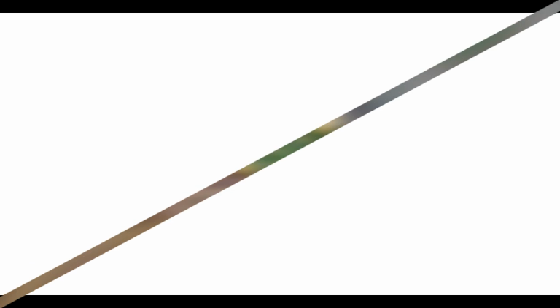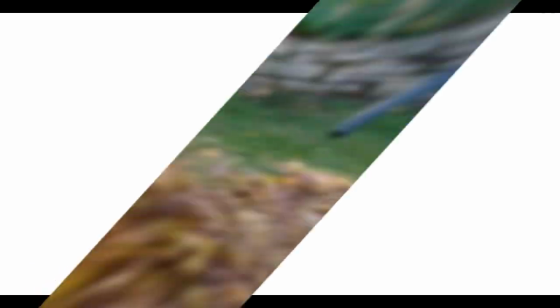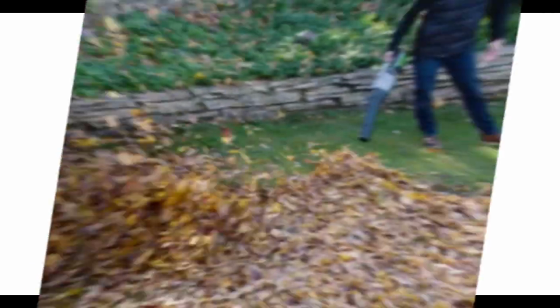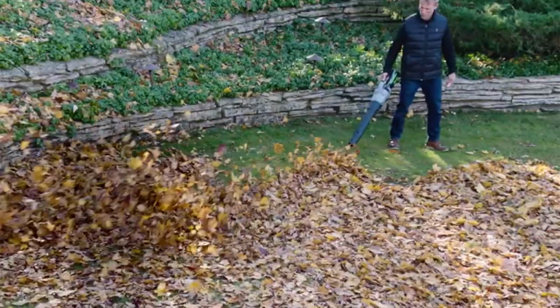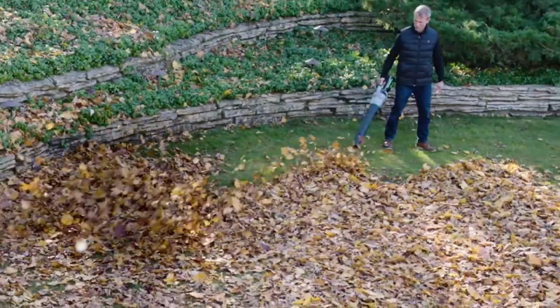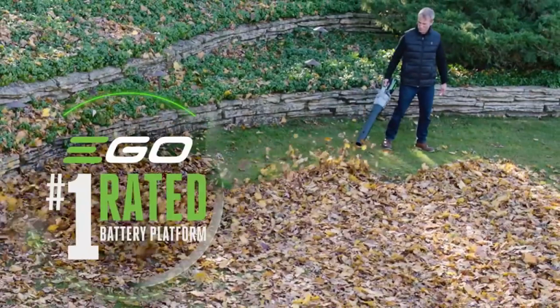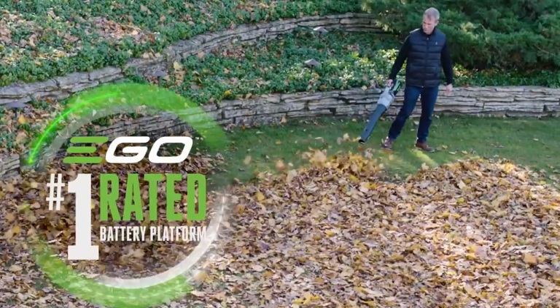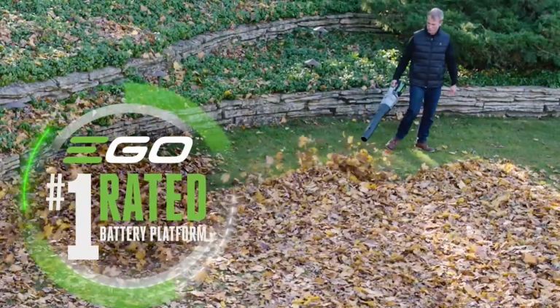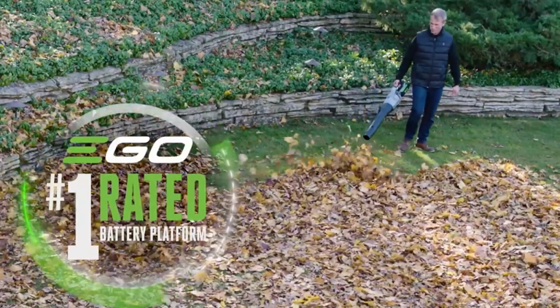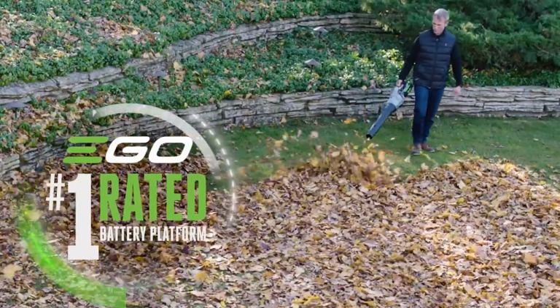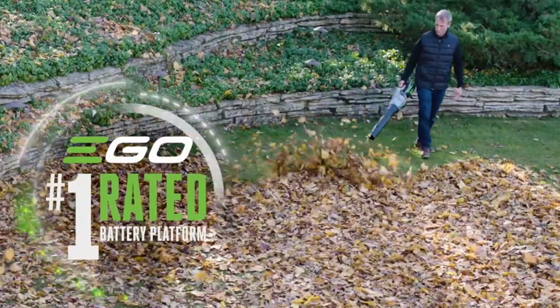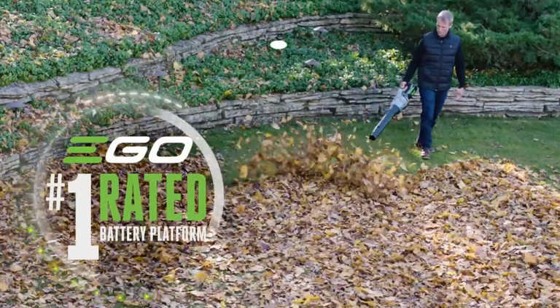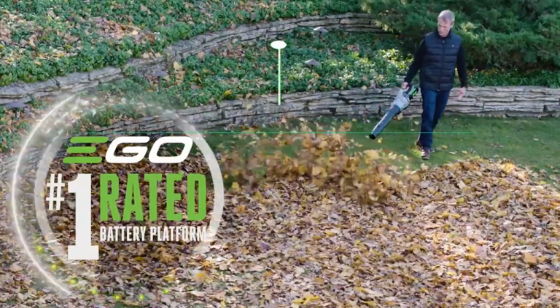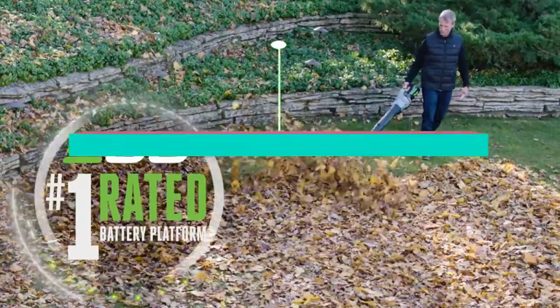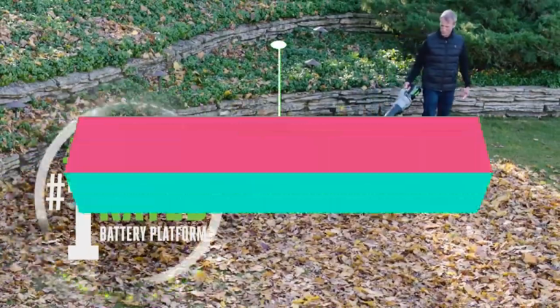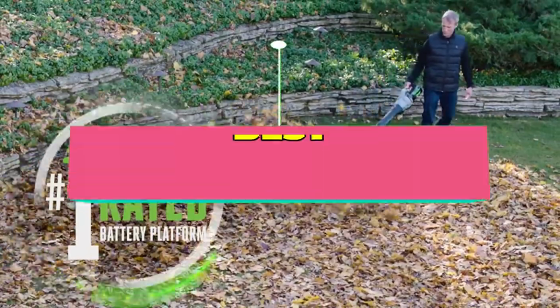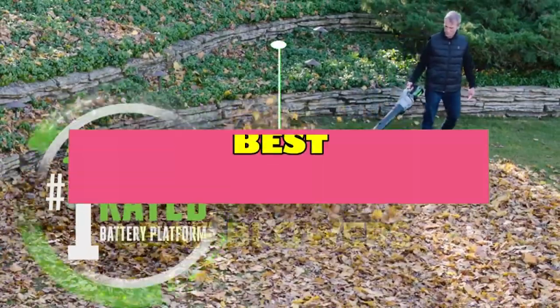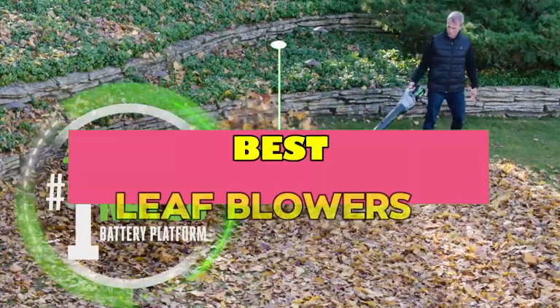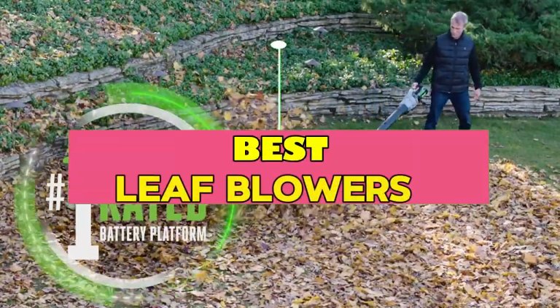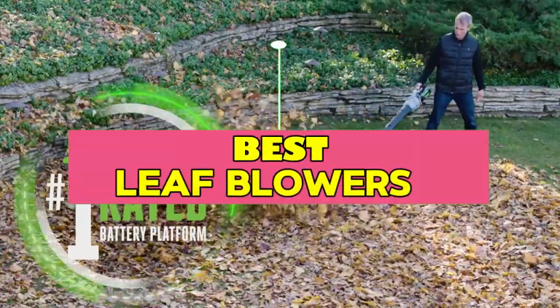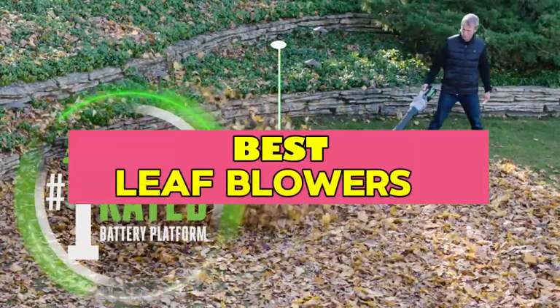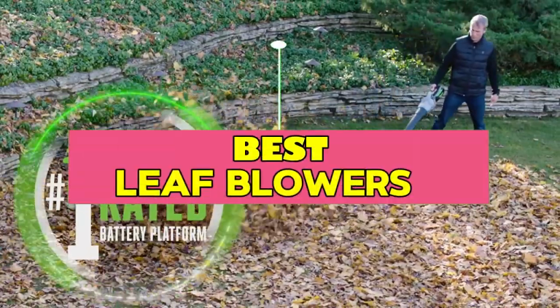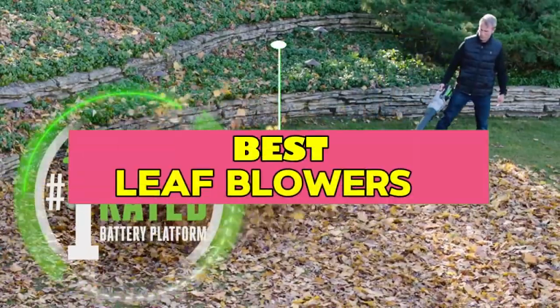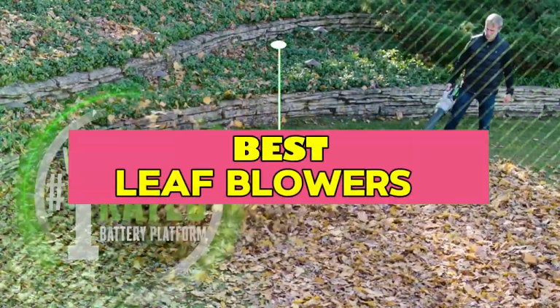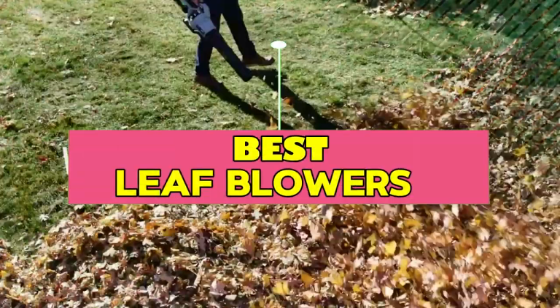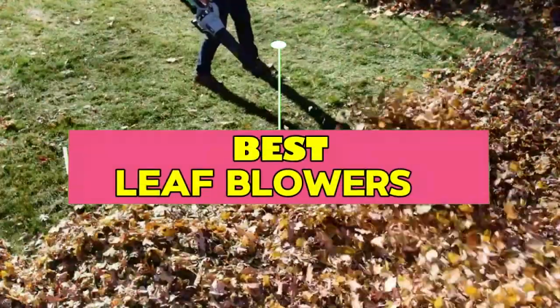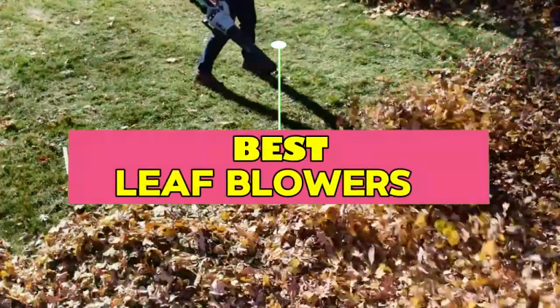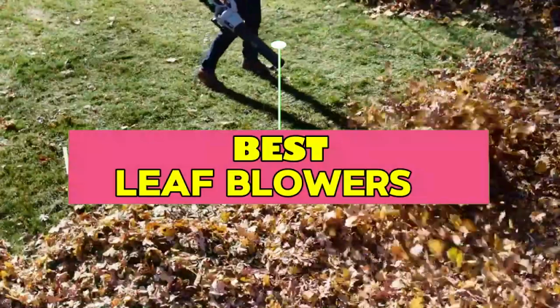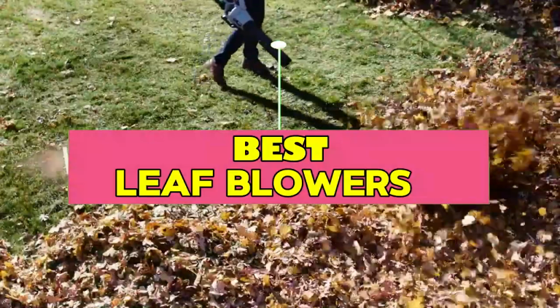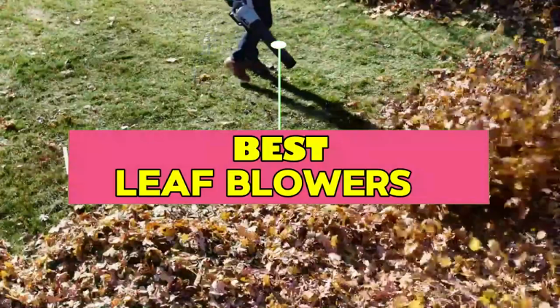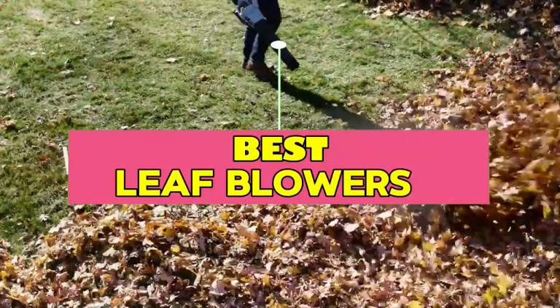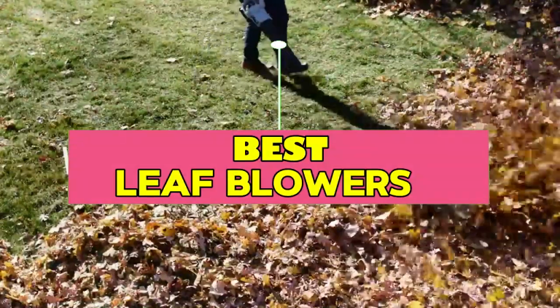There are many ways to remove leaves from your lawn, but the quickest, quietest, and cleanest is to use a cordless leaf blower.